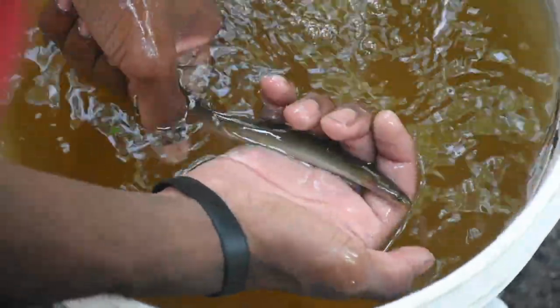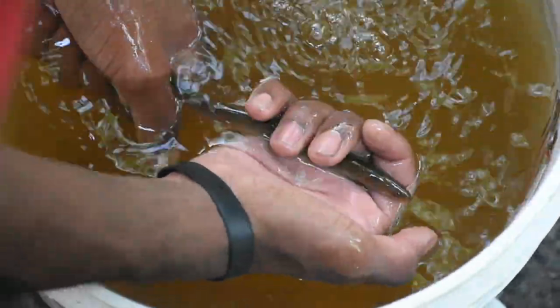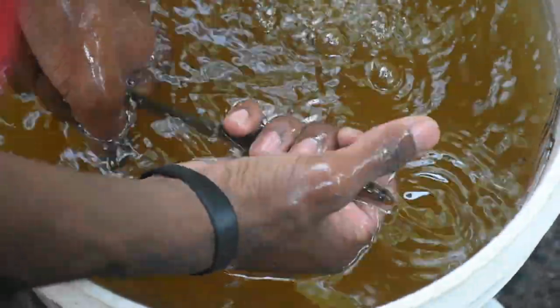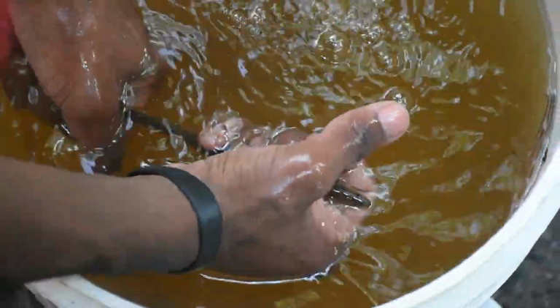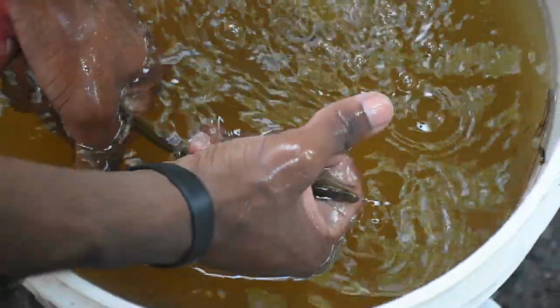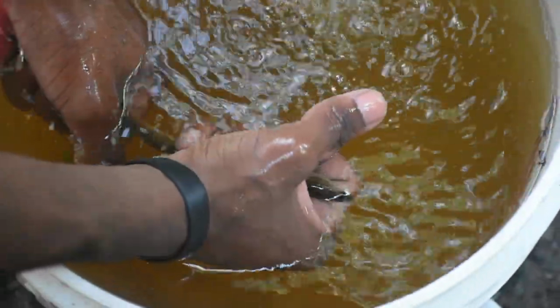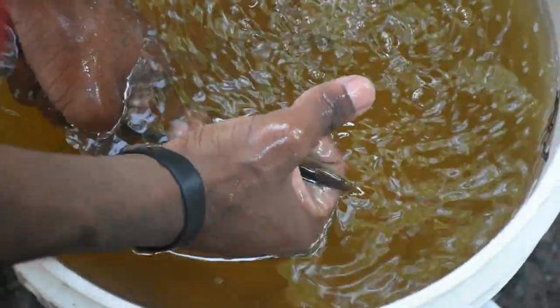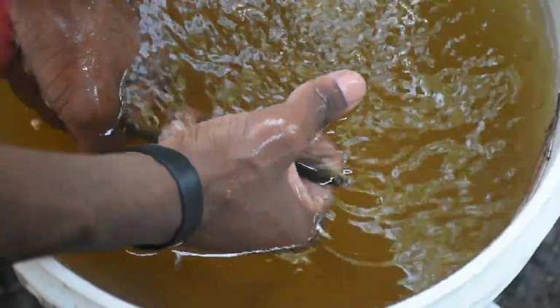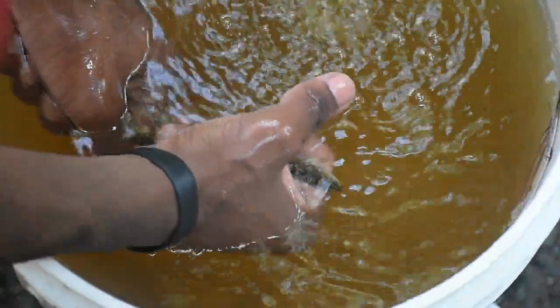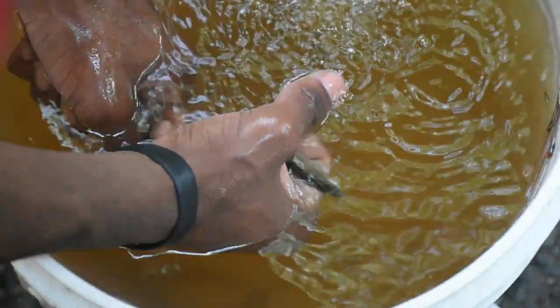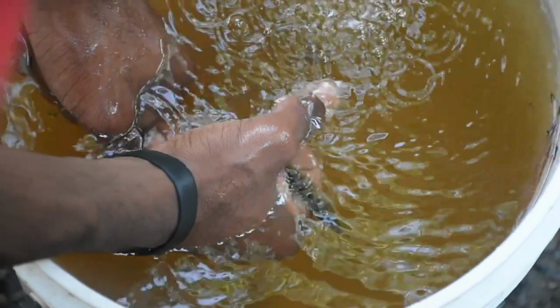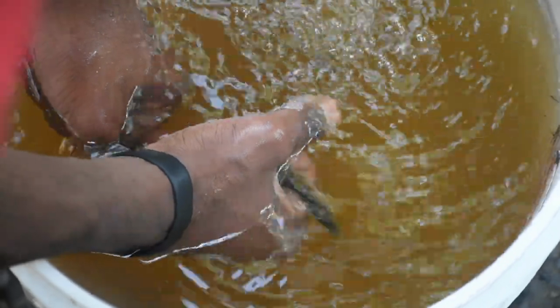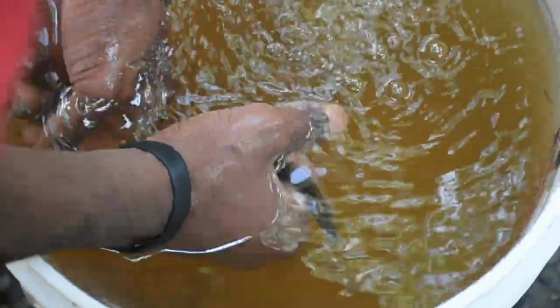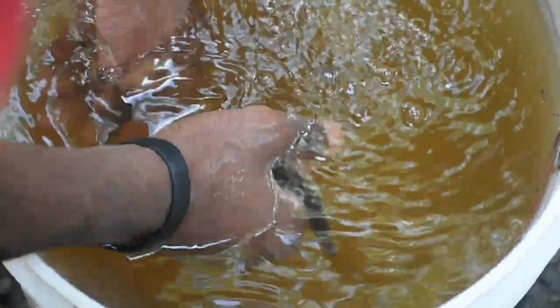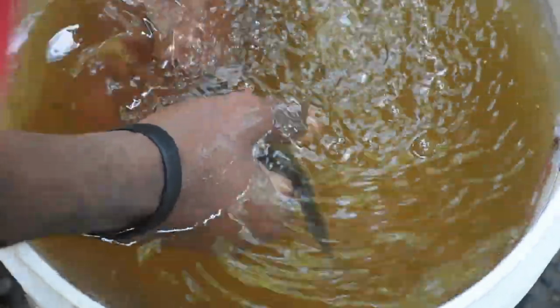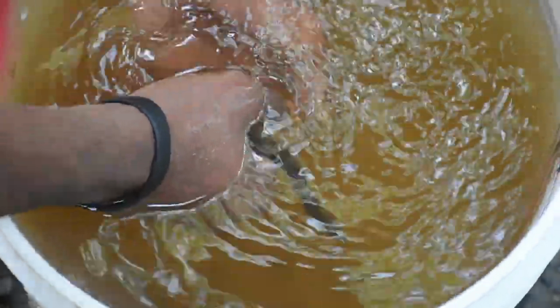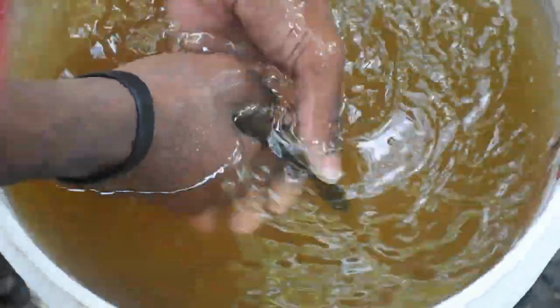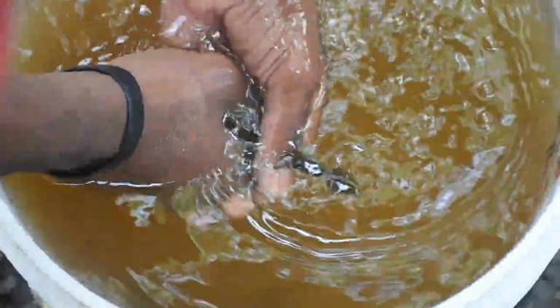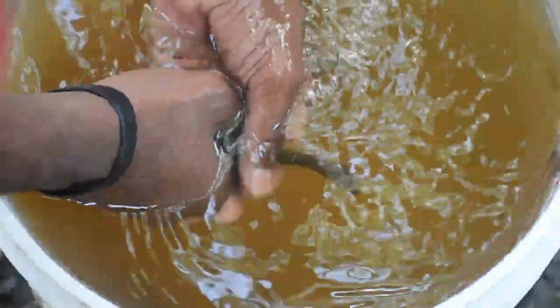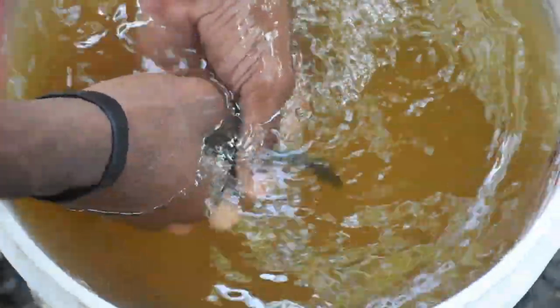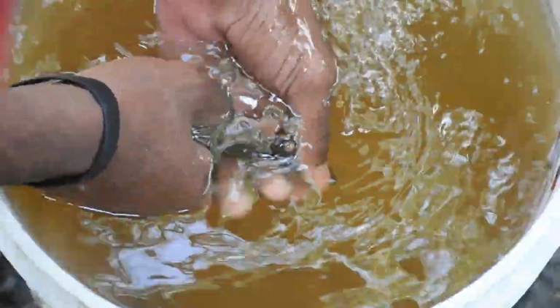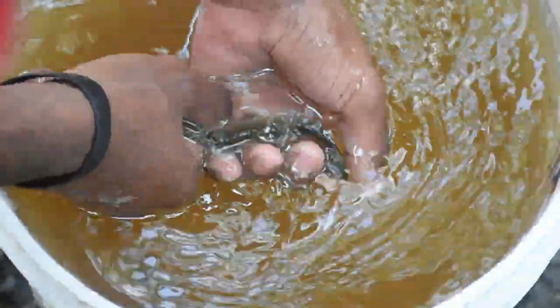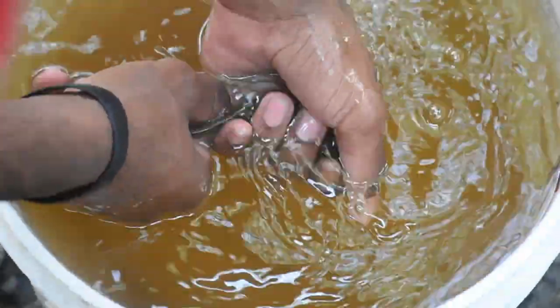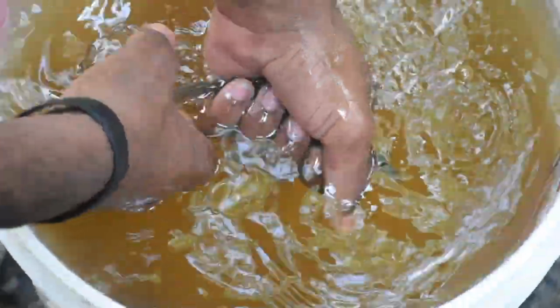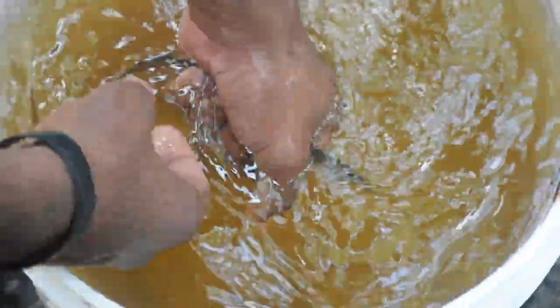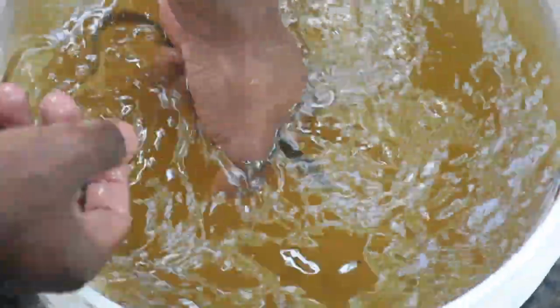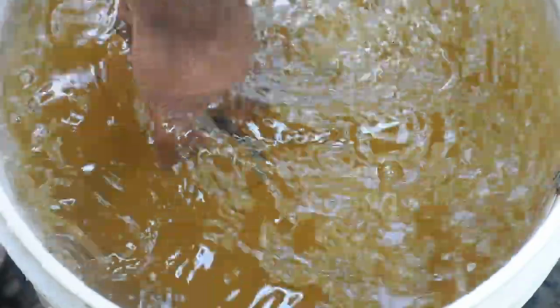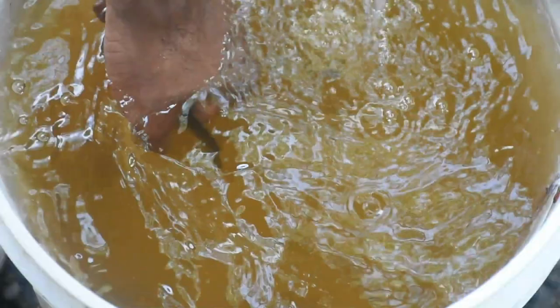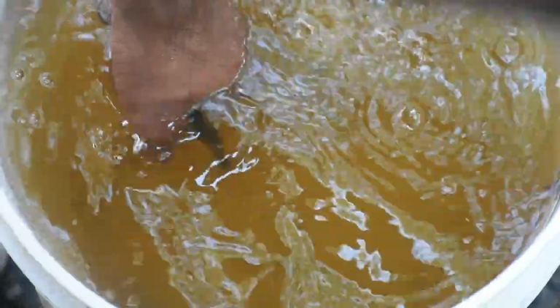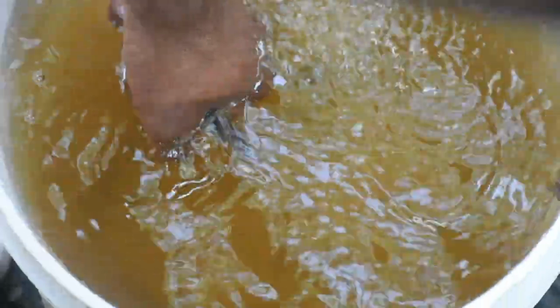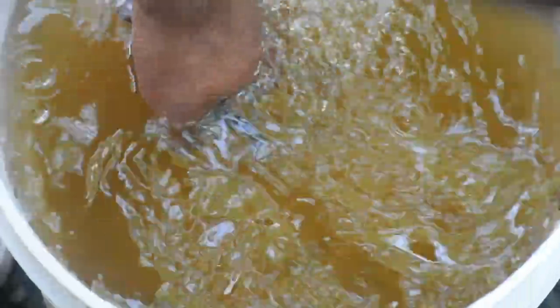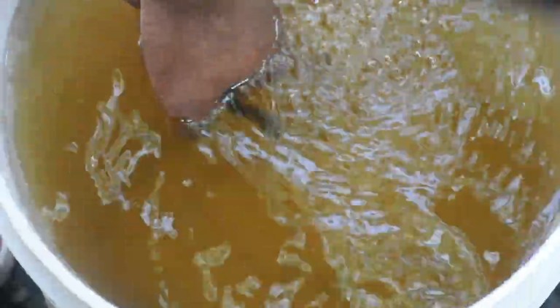Kai here is like the eel whisperer. I know the eel whisperer — Kai!